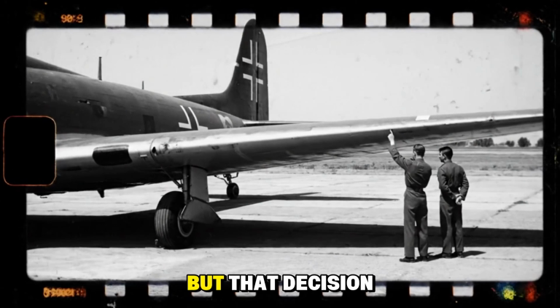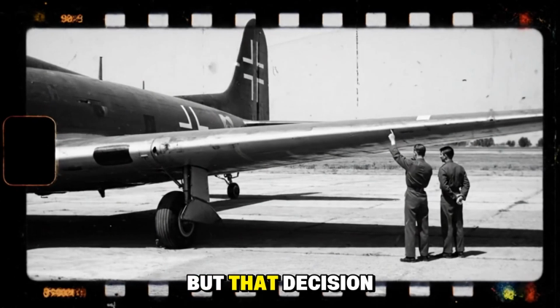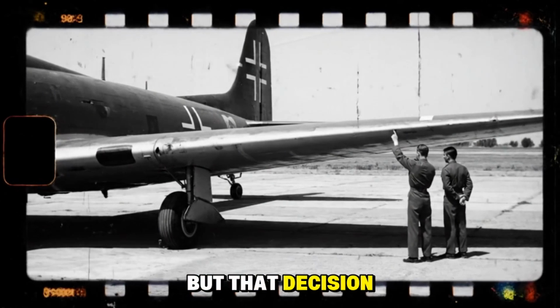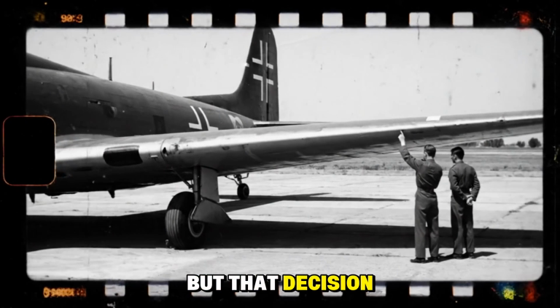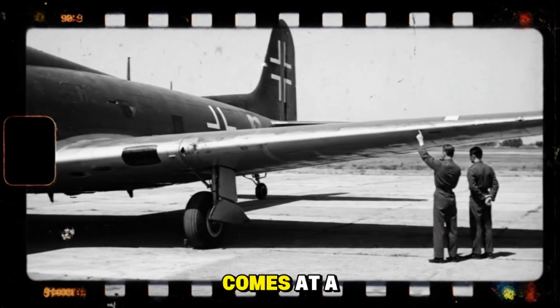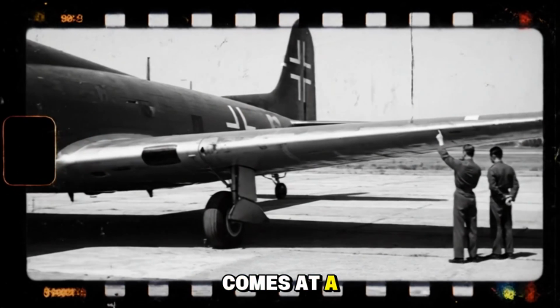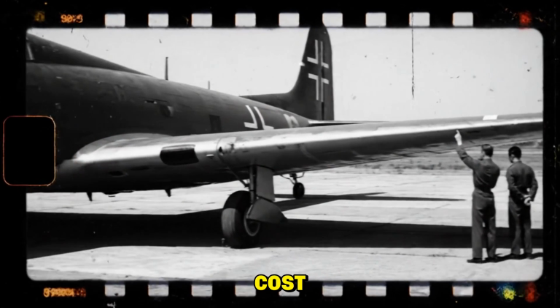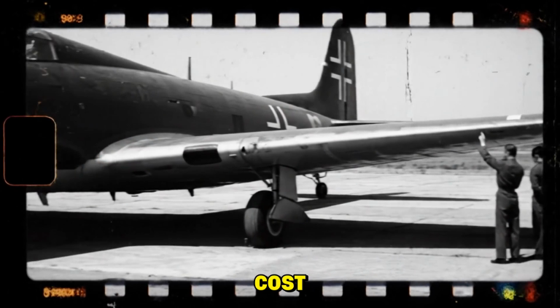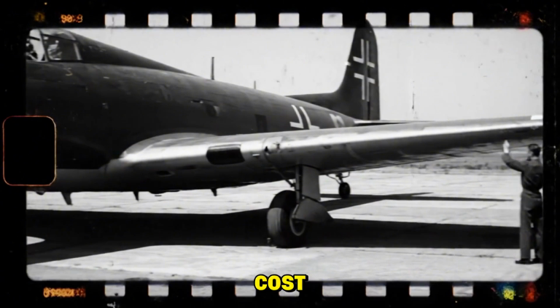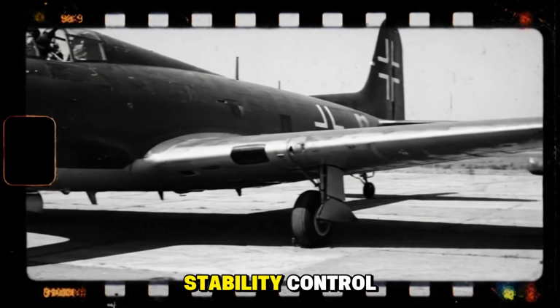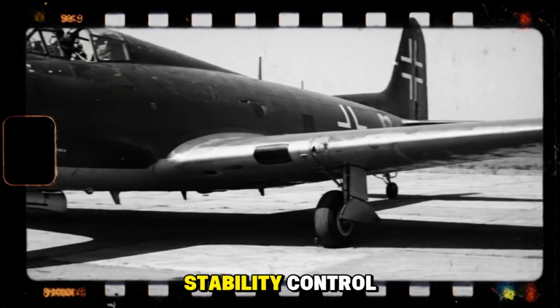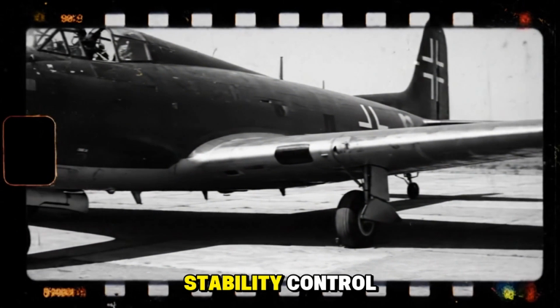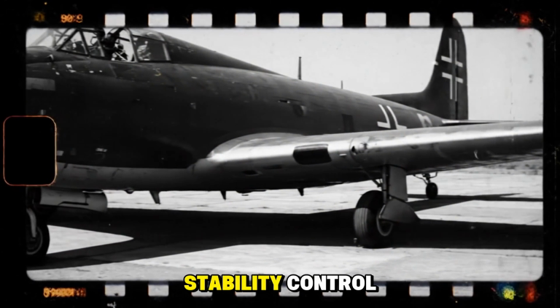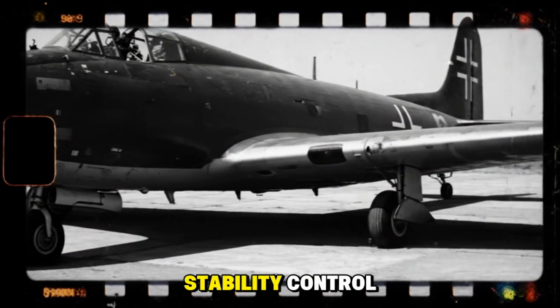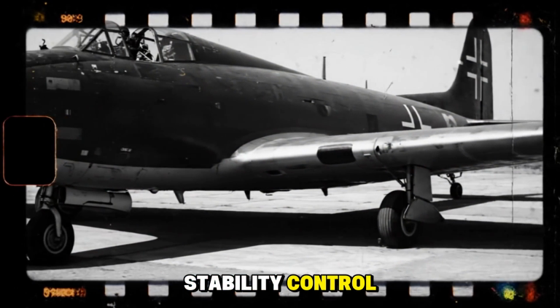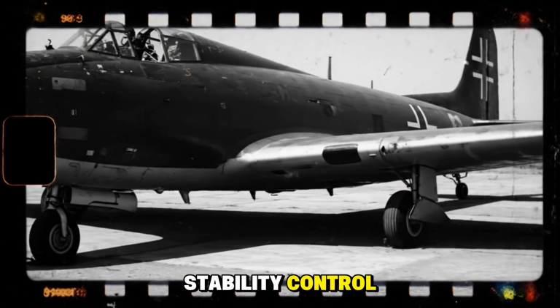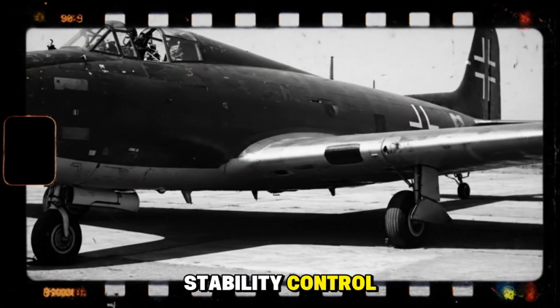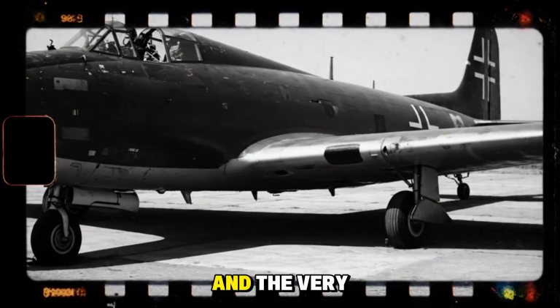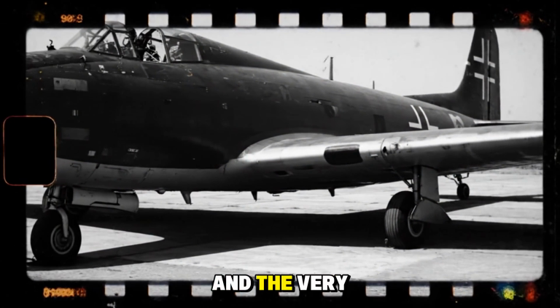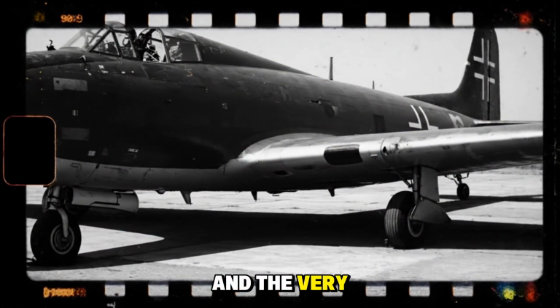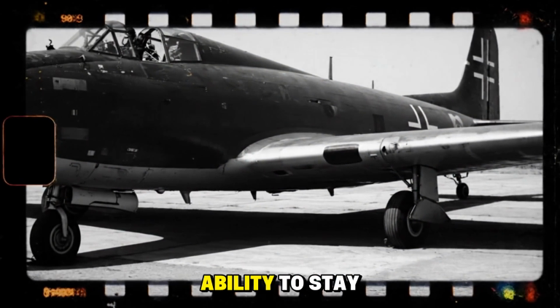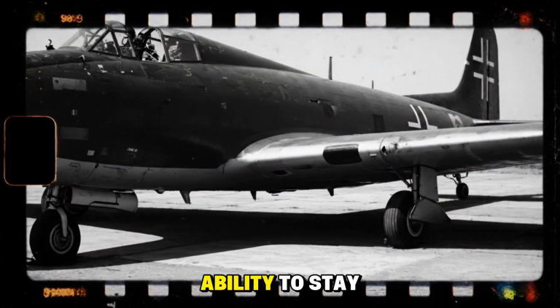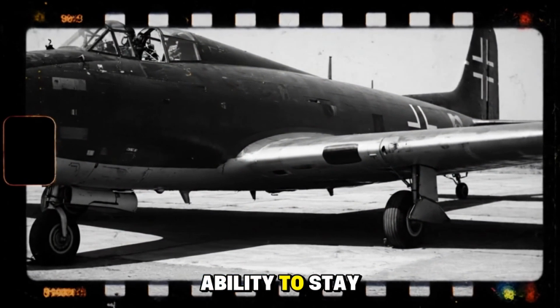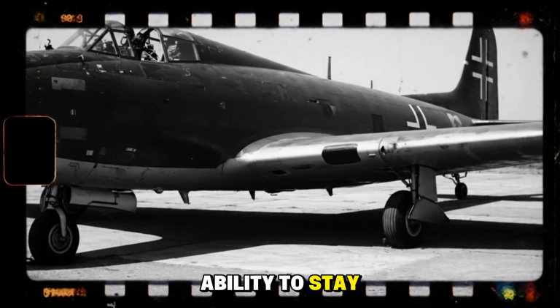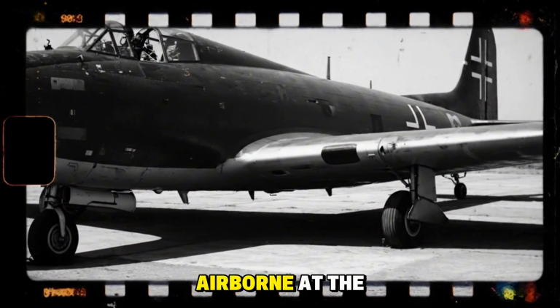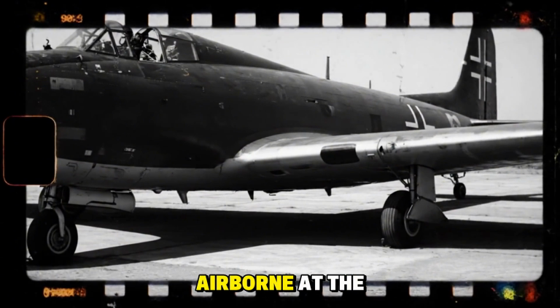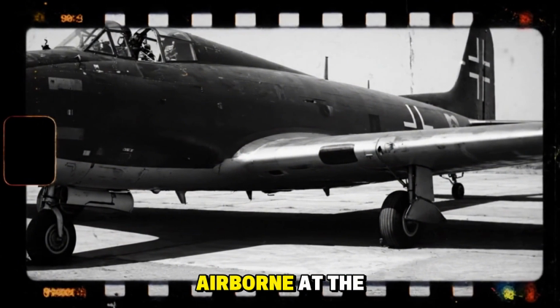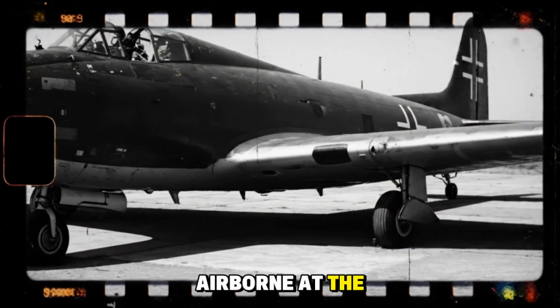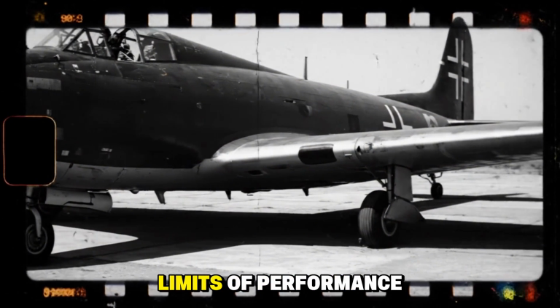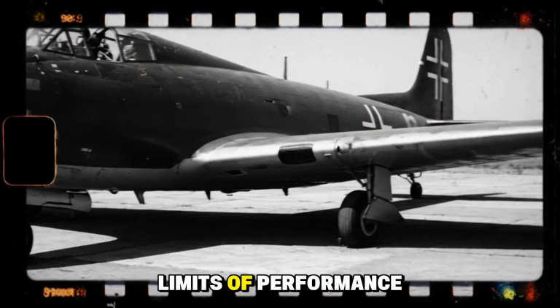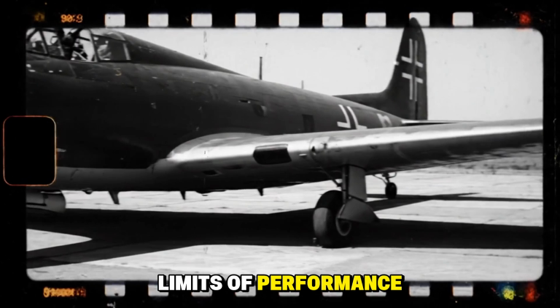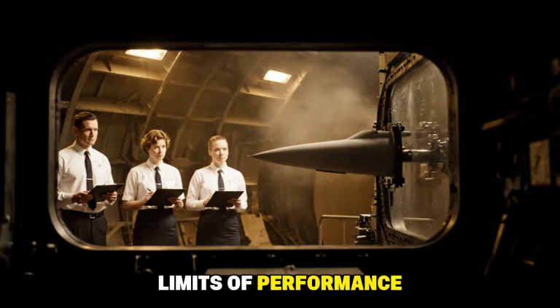It is a bold decision to sacrifice the tail surfaces in pursuit of maximum stealth. But that decision comes at a cost: stability, control, and the very ability to stay airborne at the limits of performance.